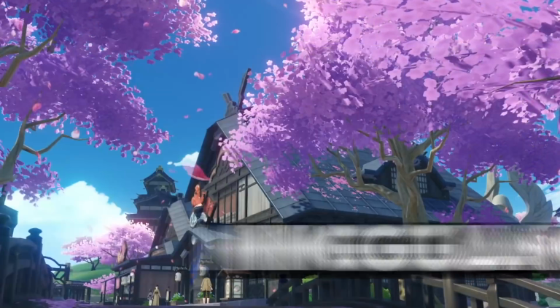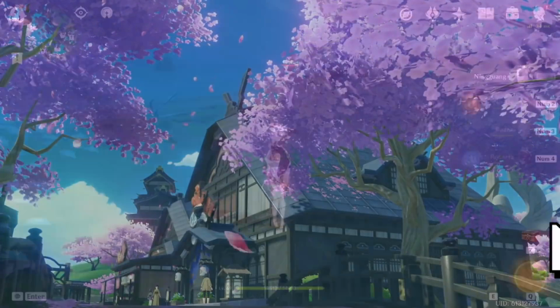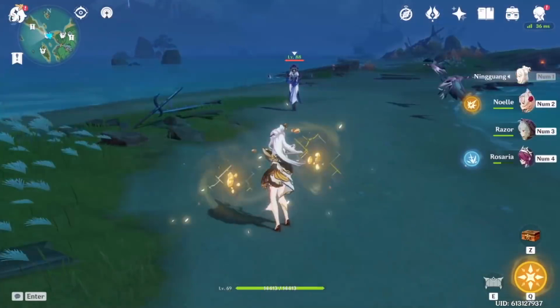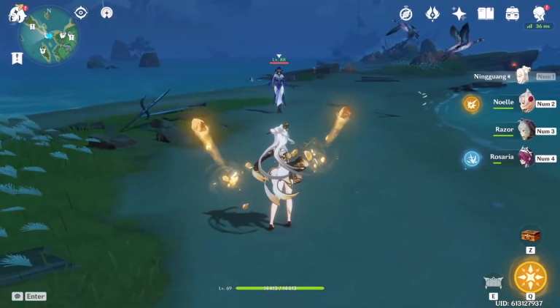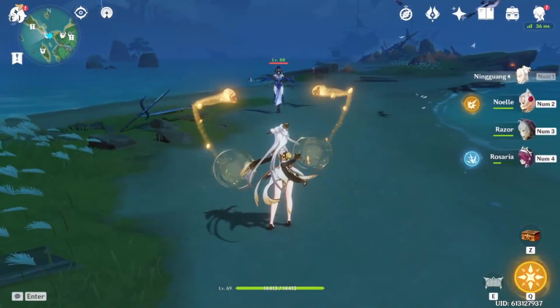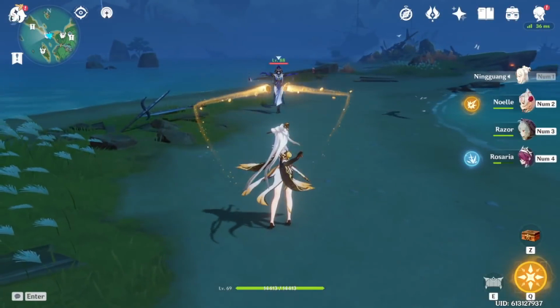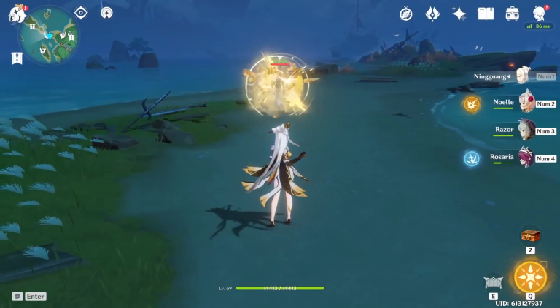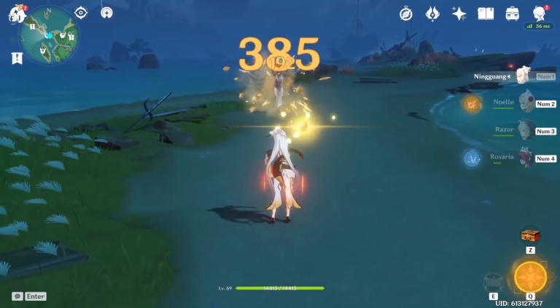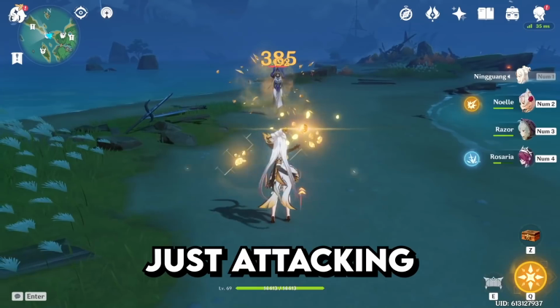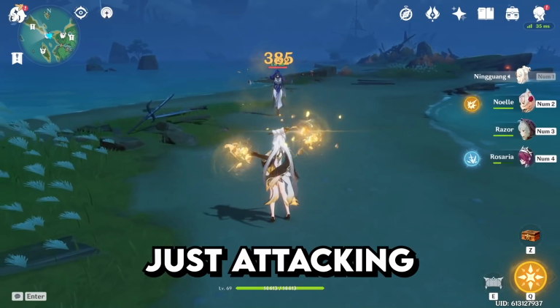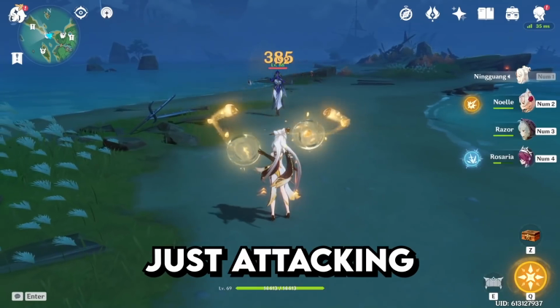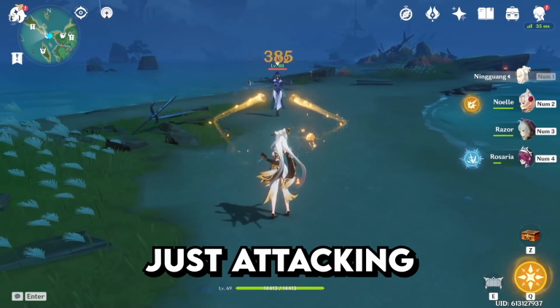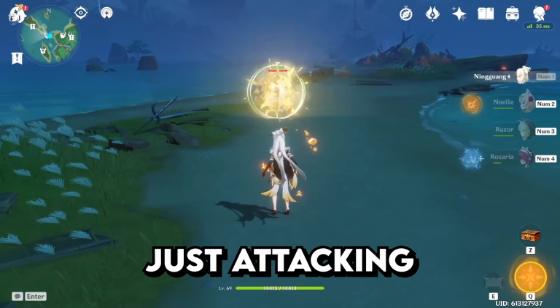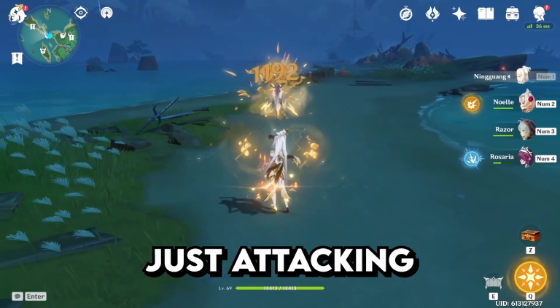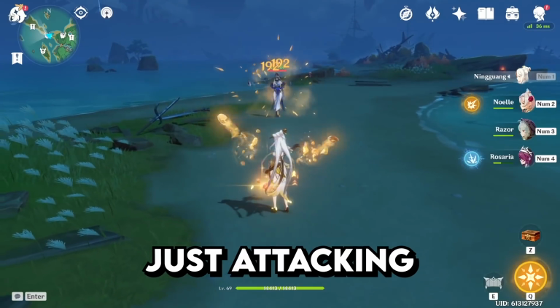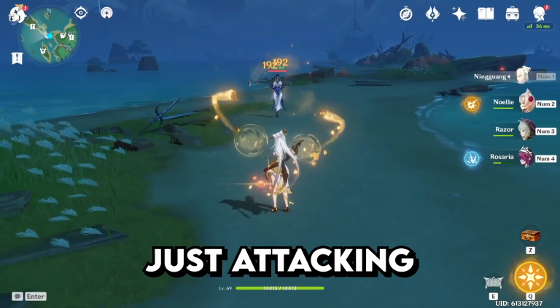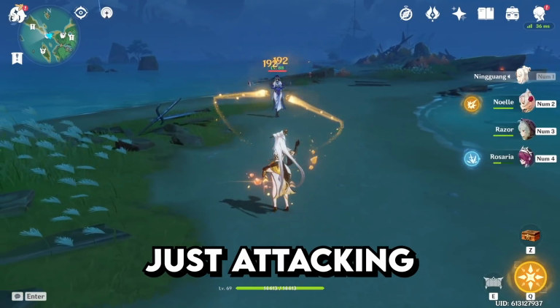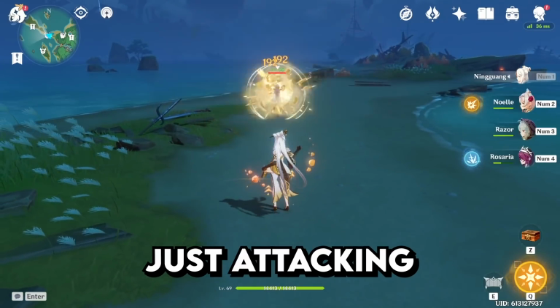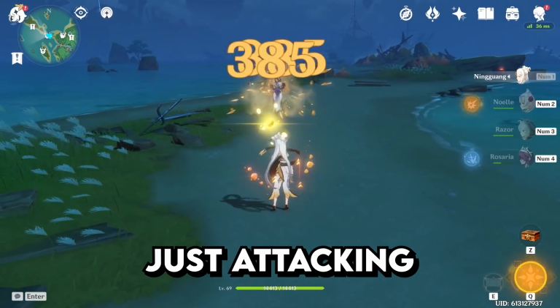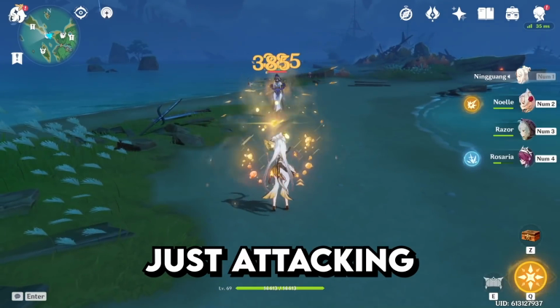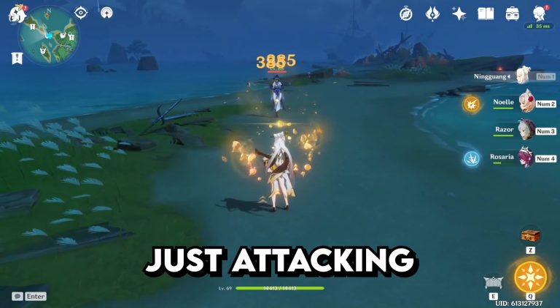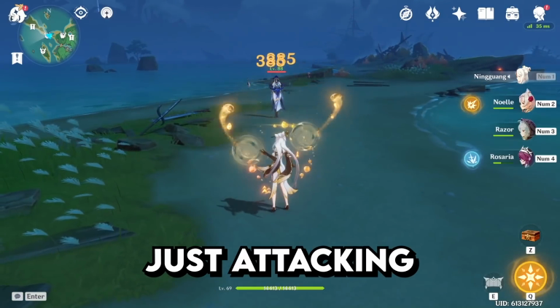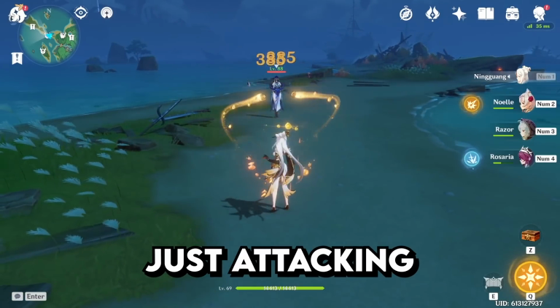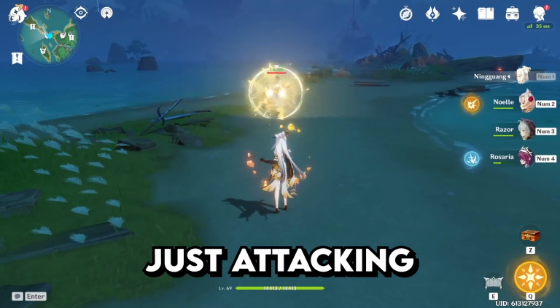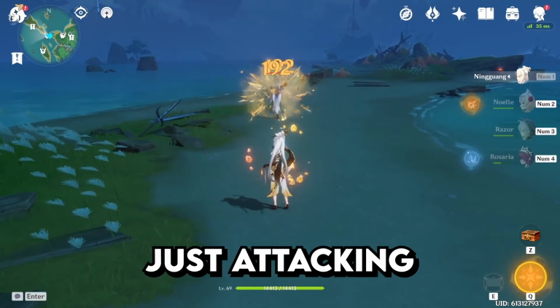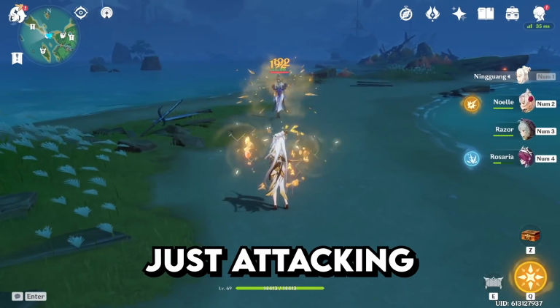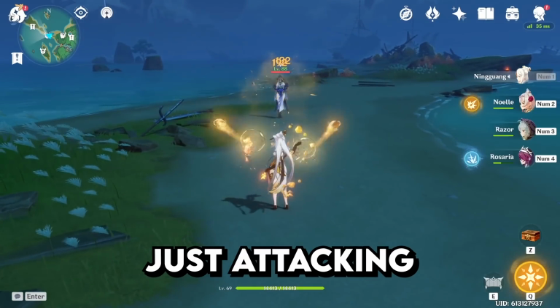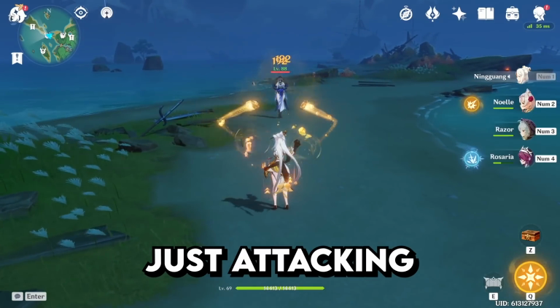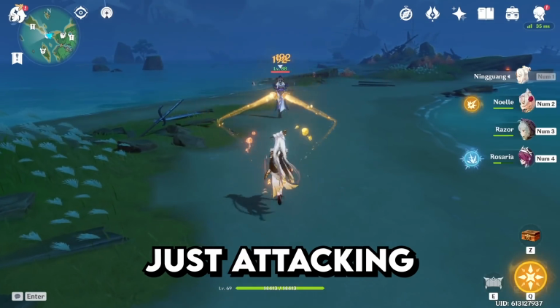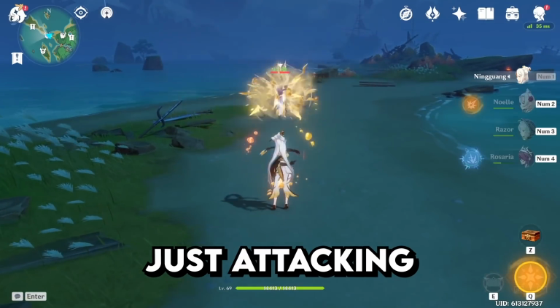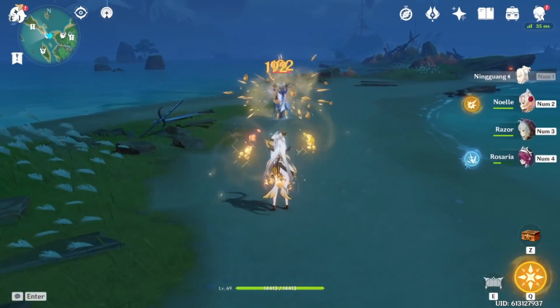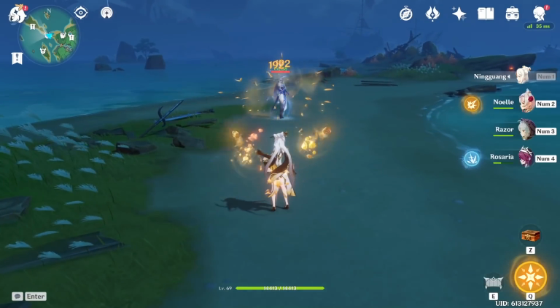Hold forward while attacking Ningguang to animation cancel her autos and attack significantly faster.